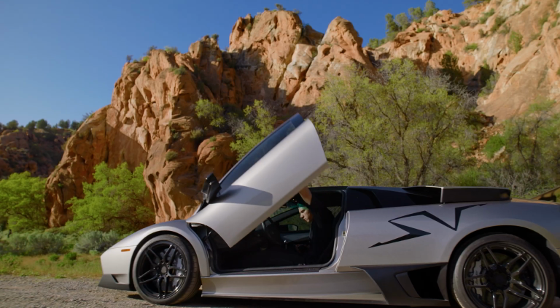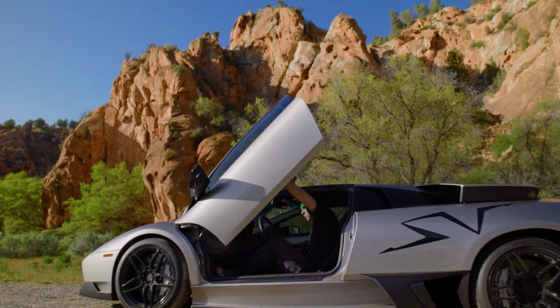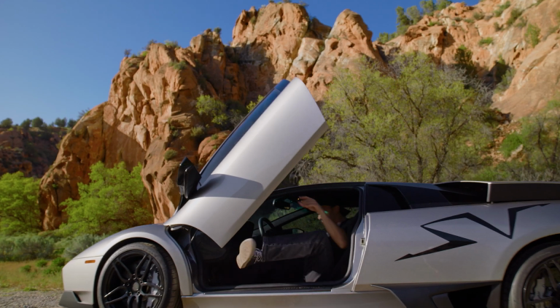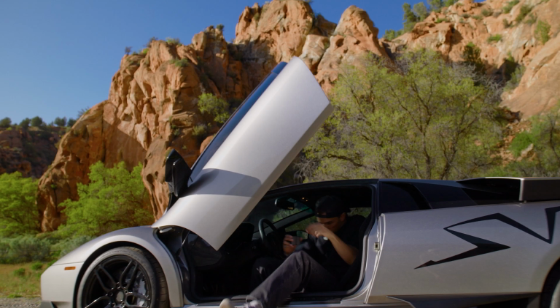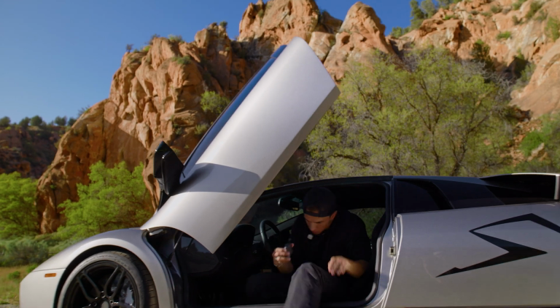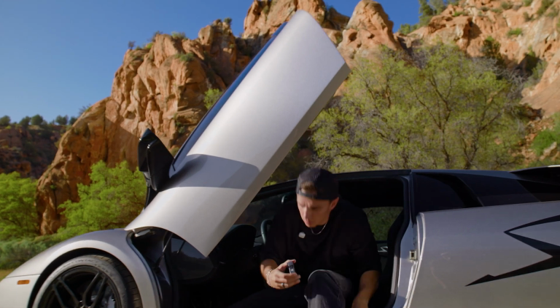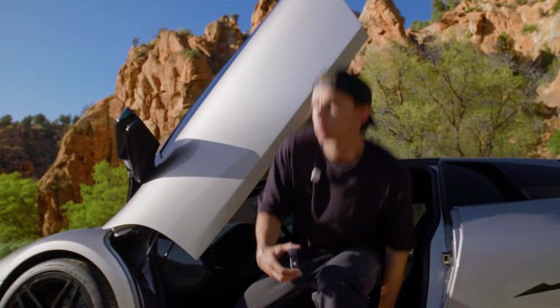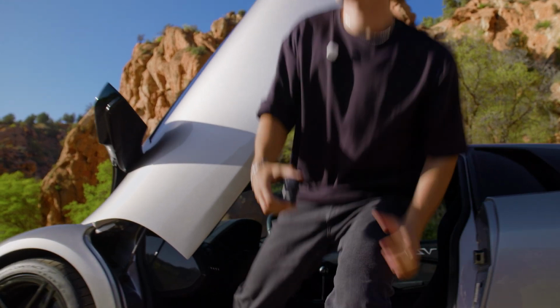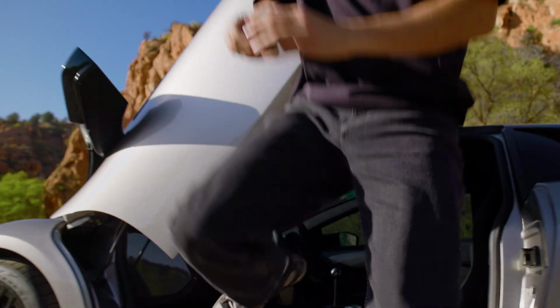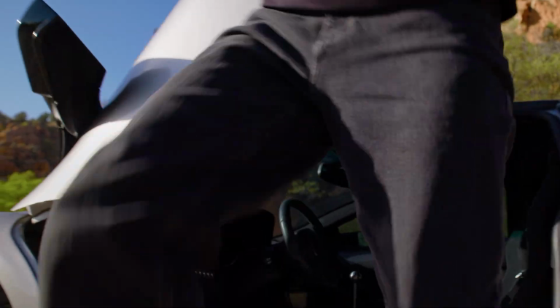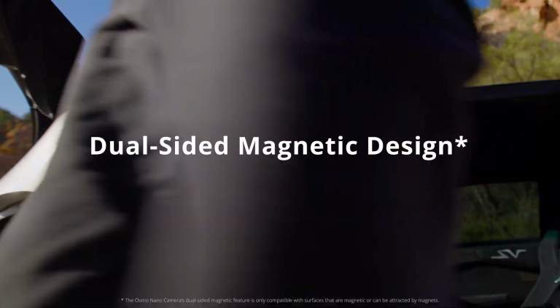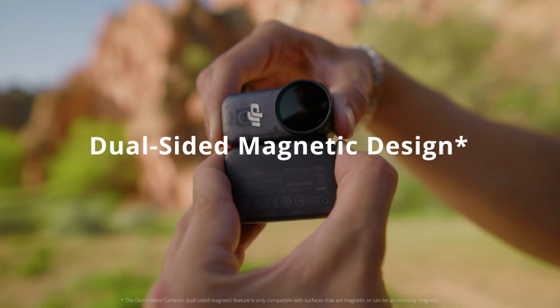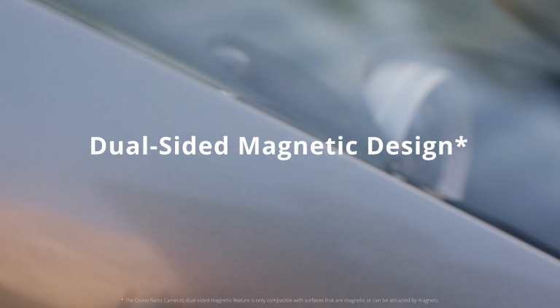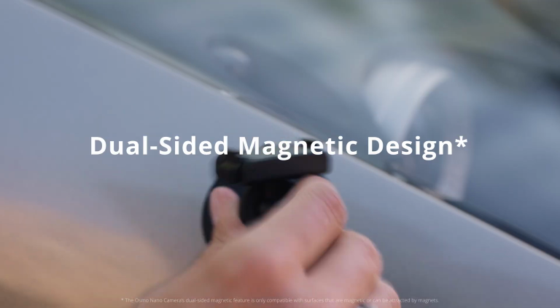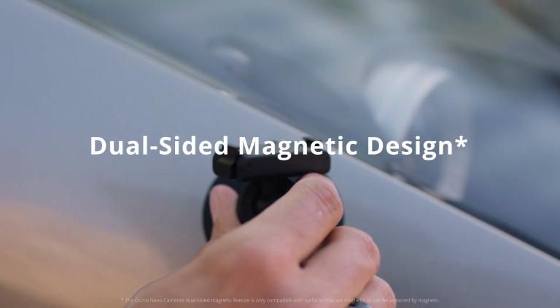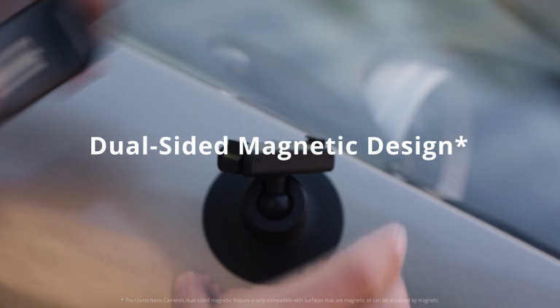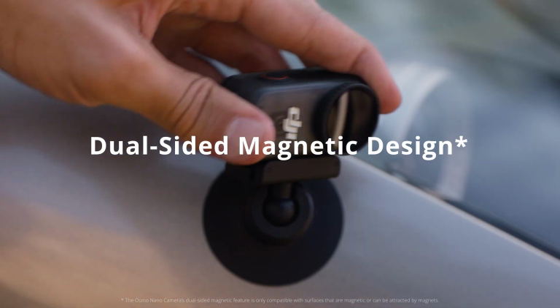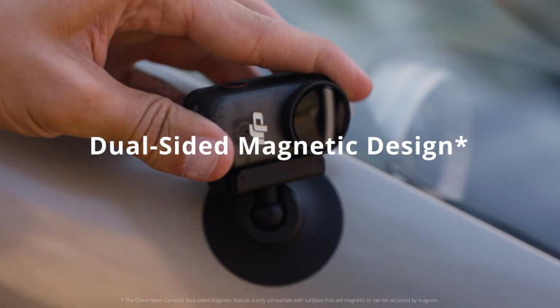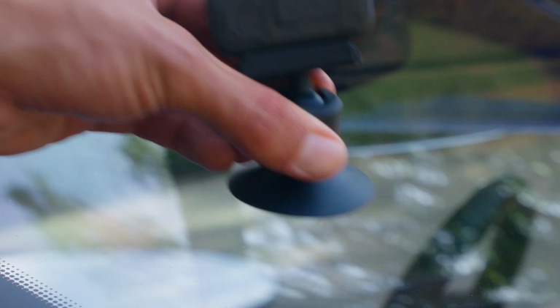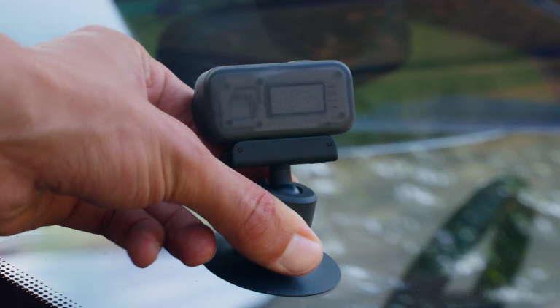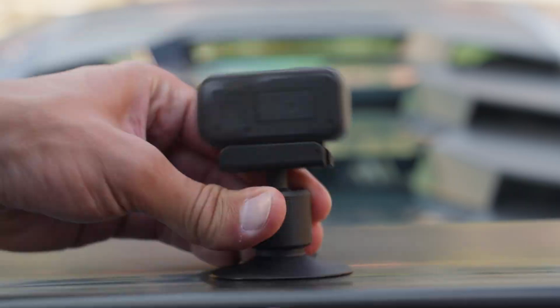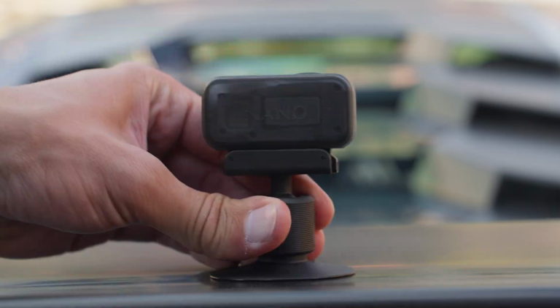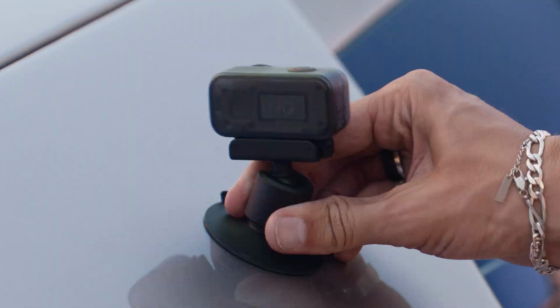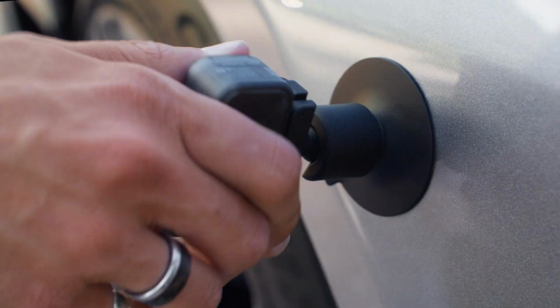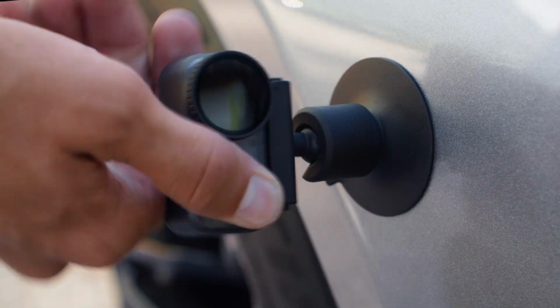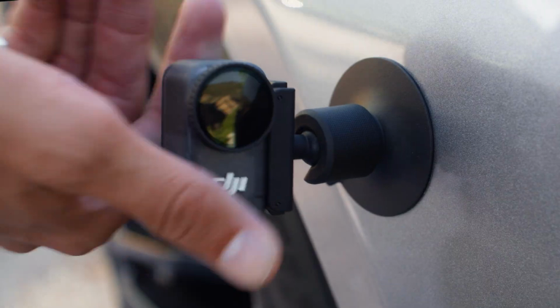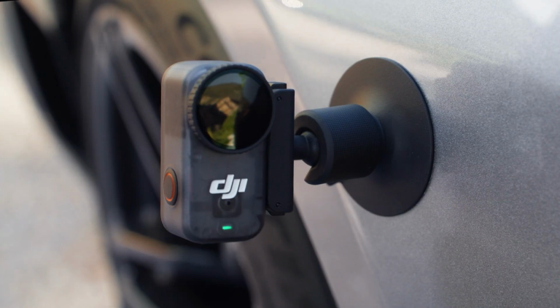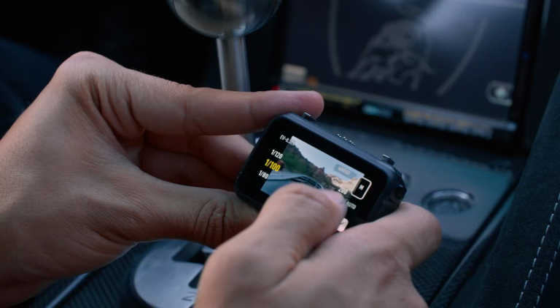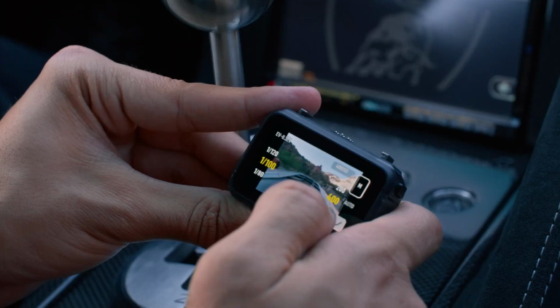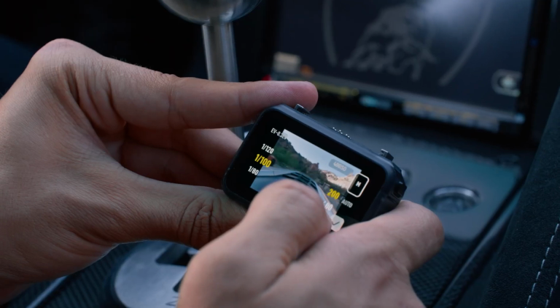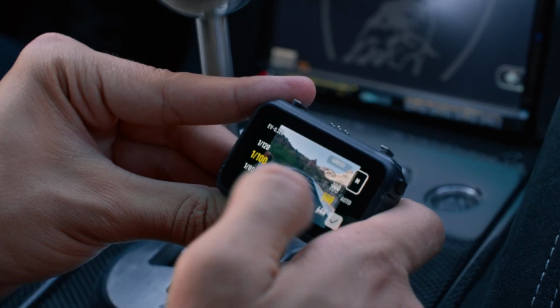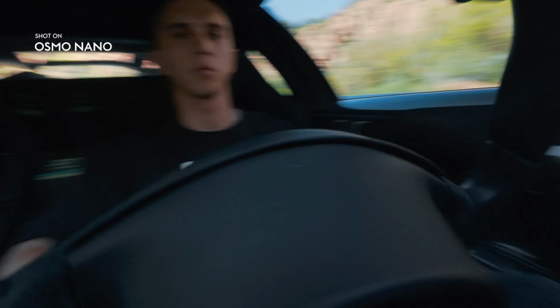The dual-sided magnetic design makes mounting easier than ever.